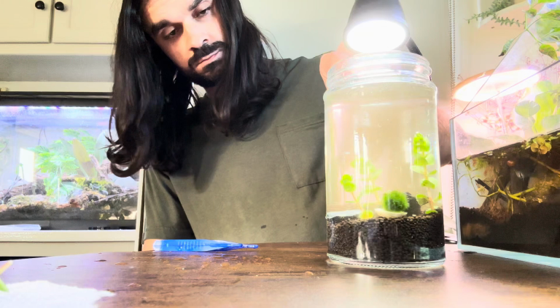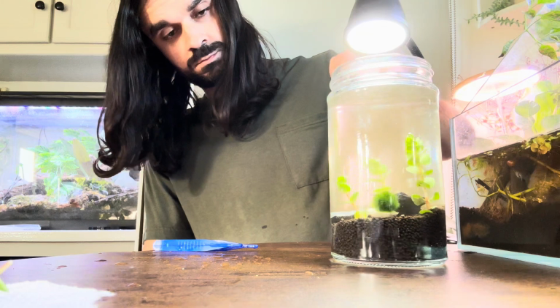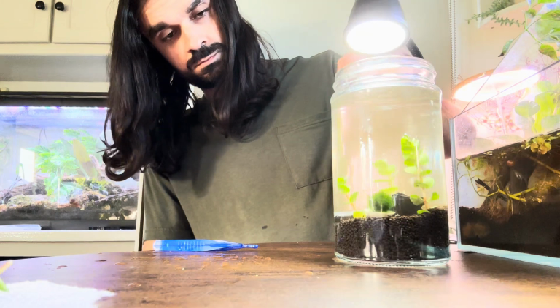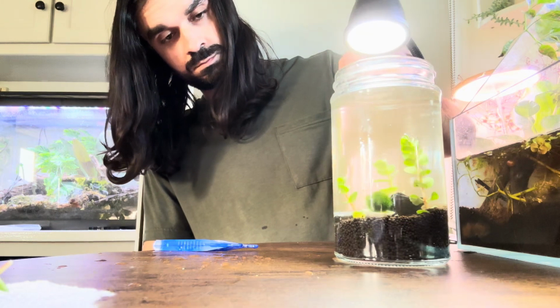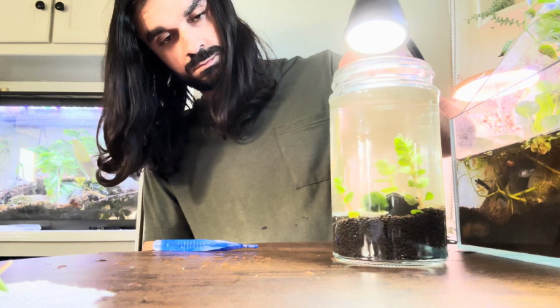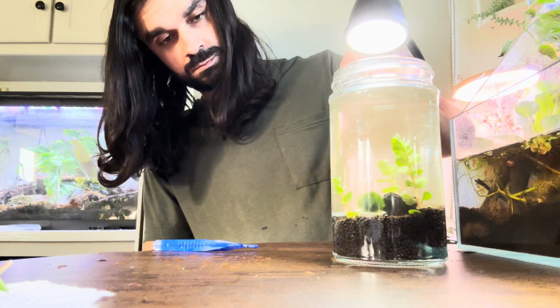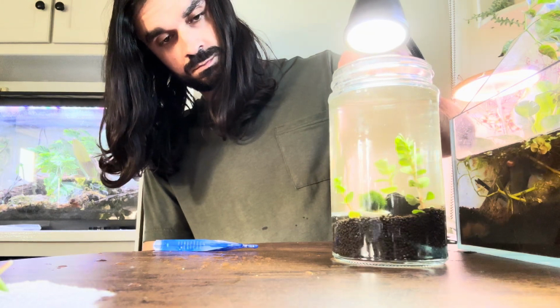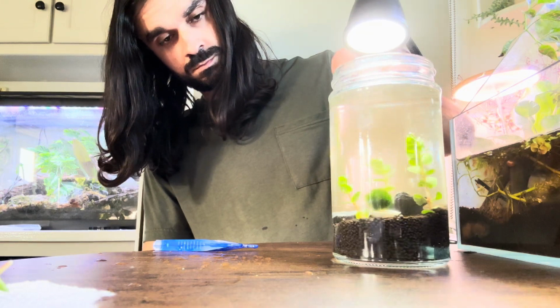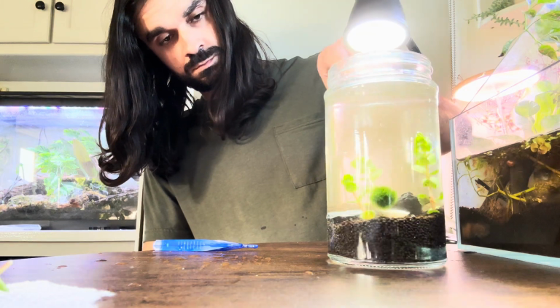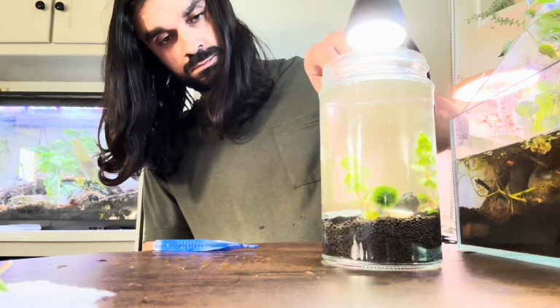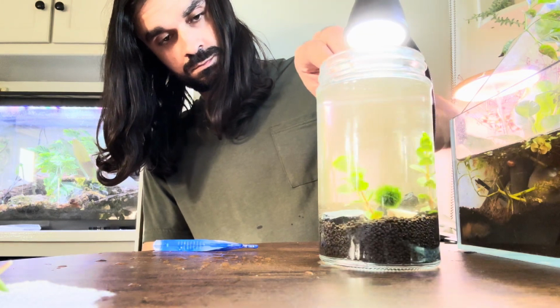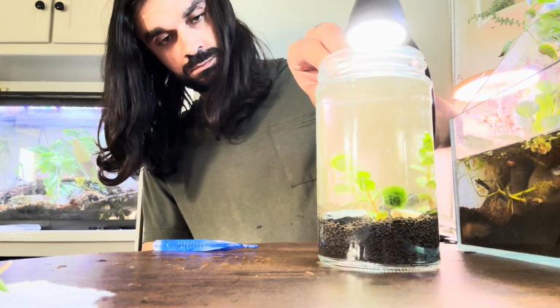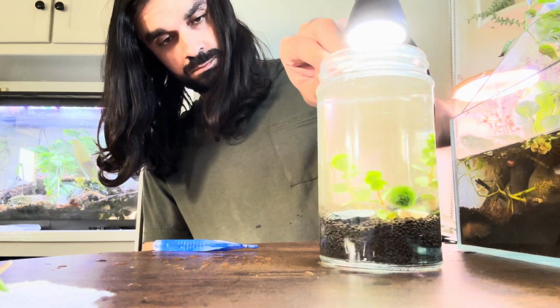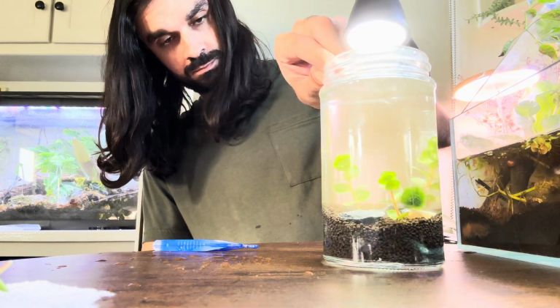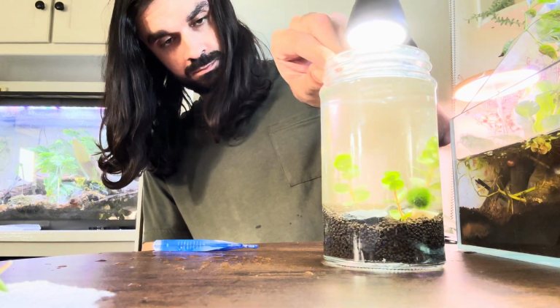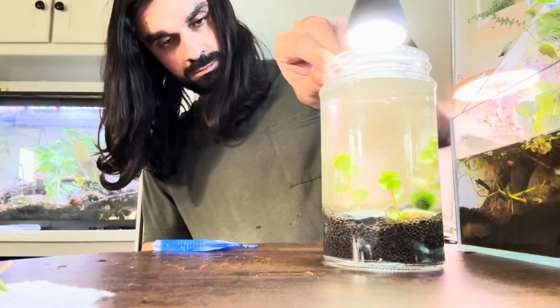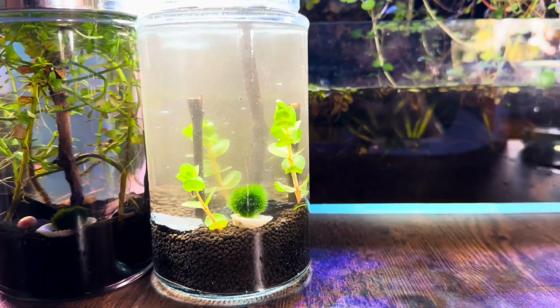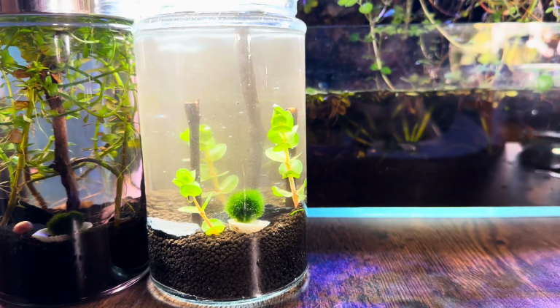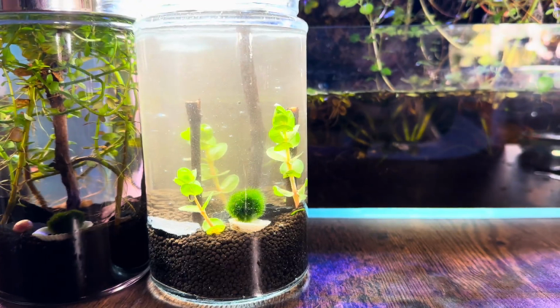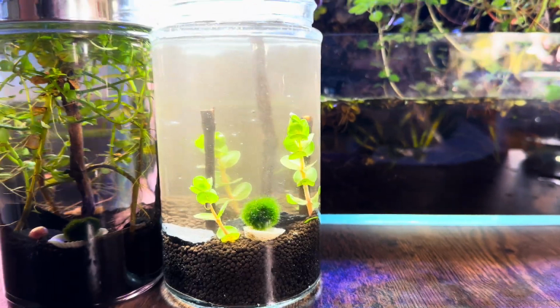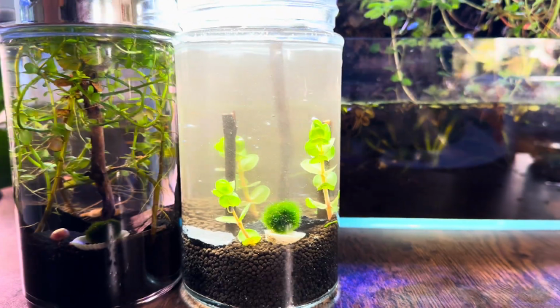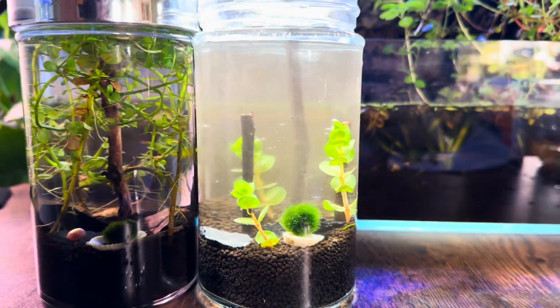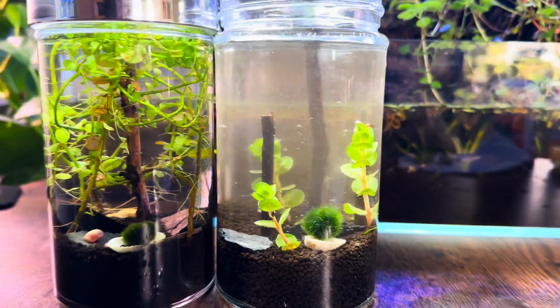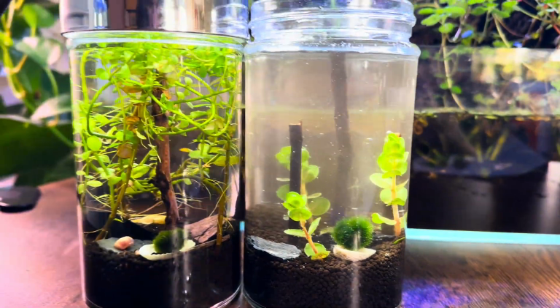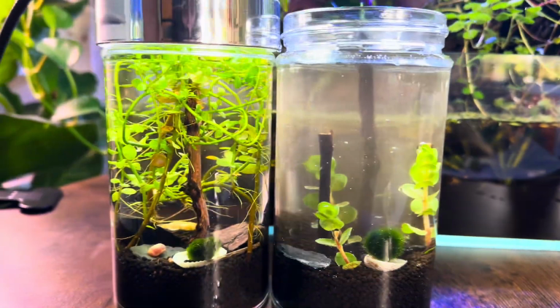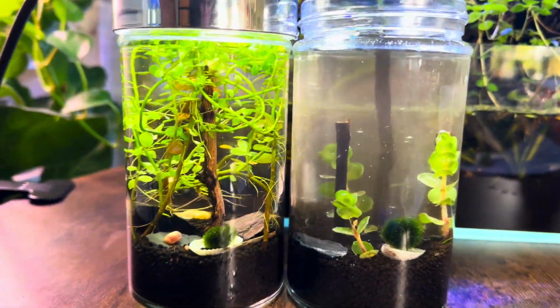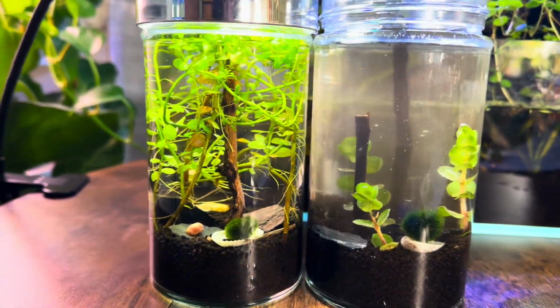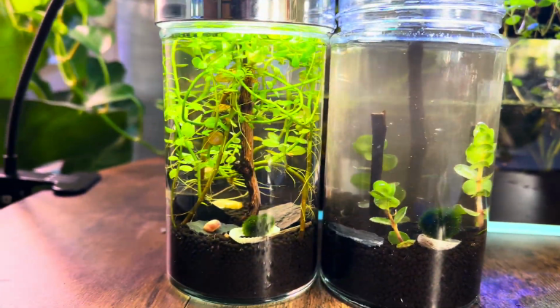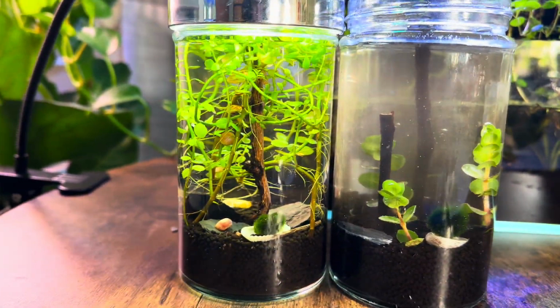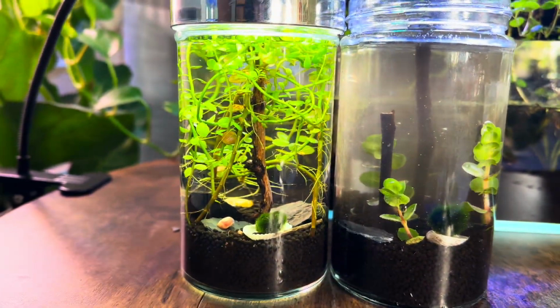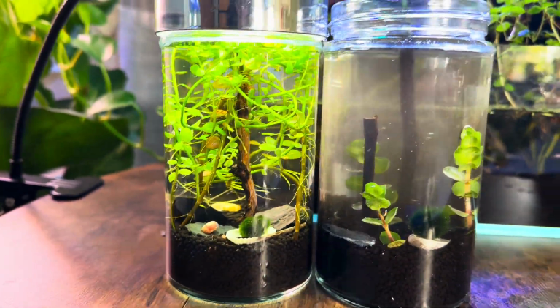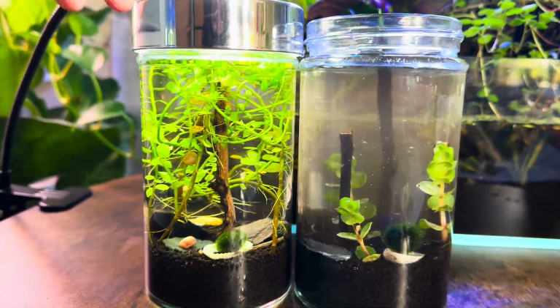And now your system is officially complete. The only requirement is photosynthesis — make sure it gets an adequate amount of light per day.